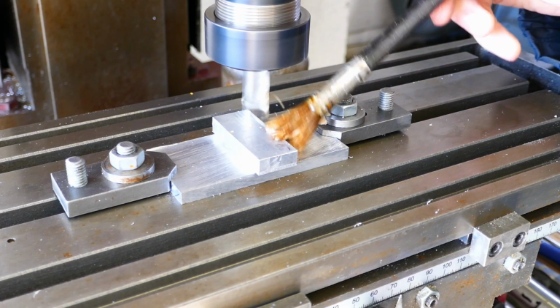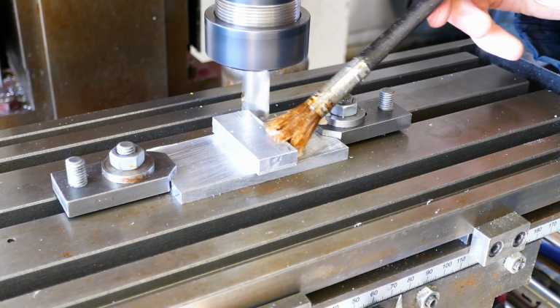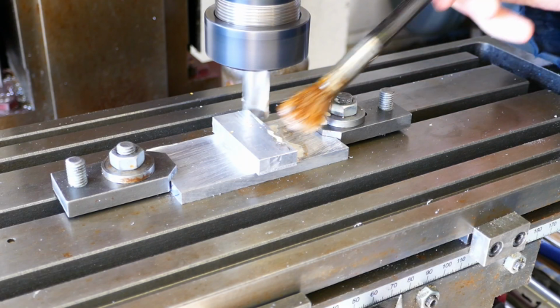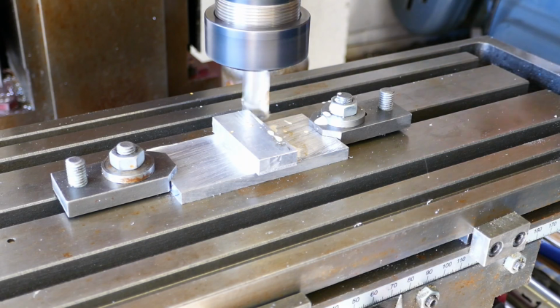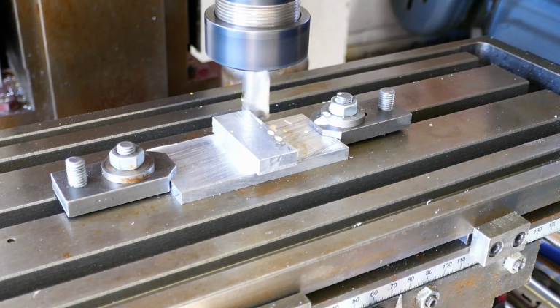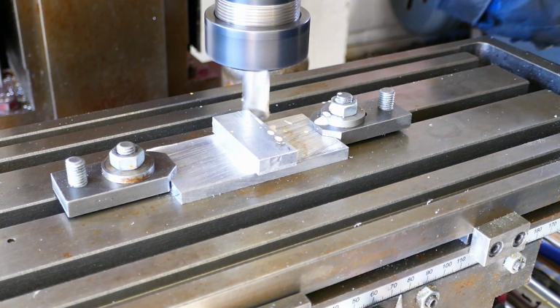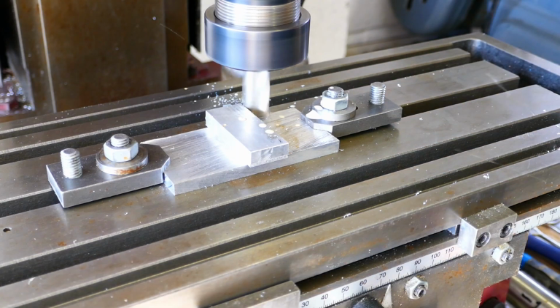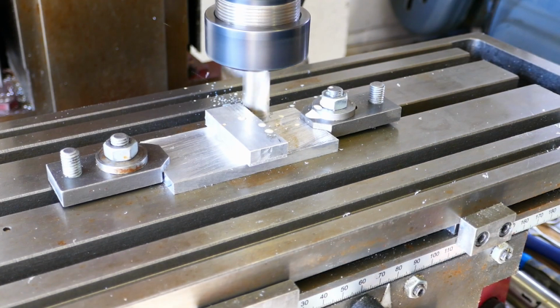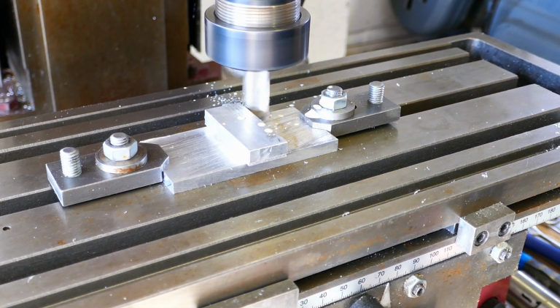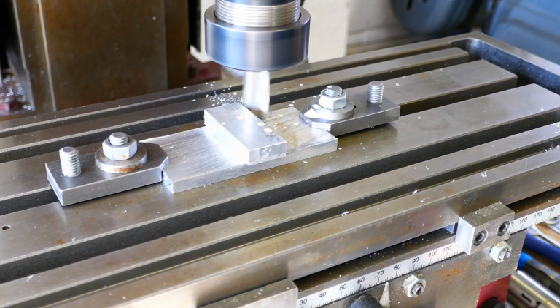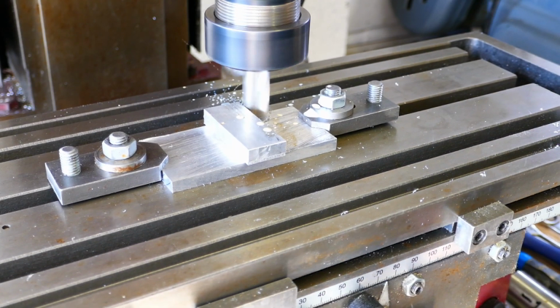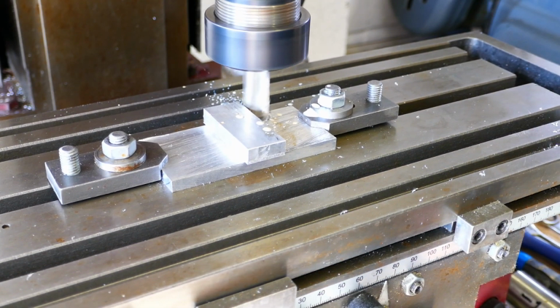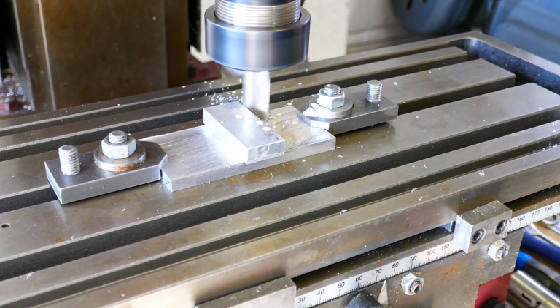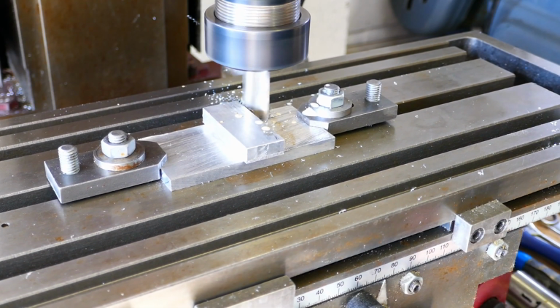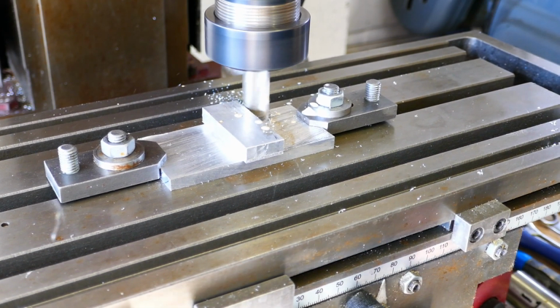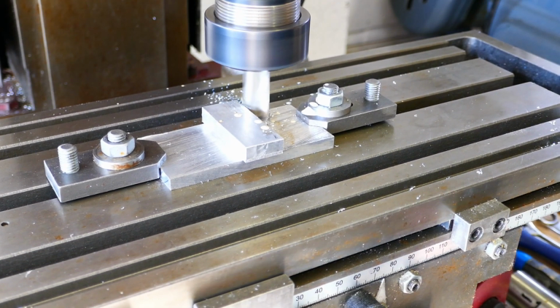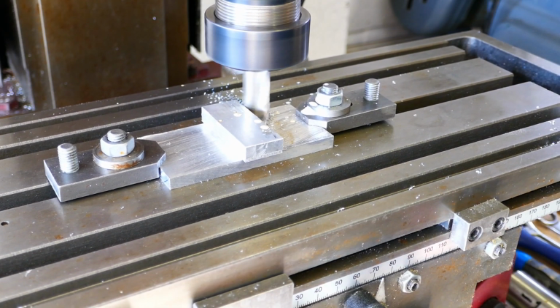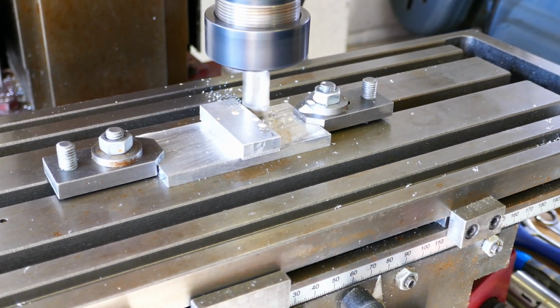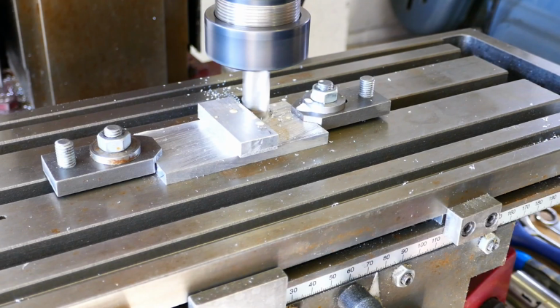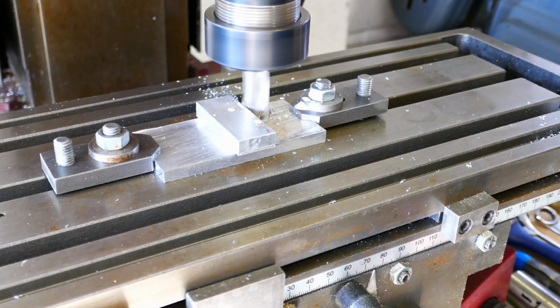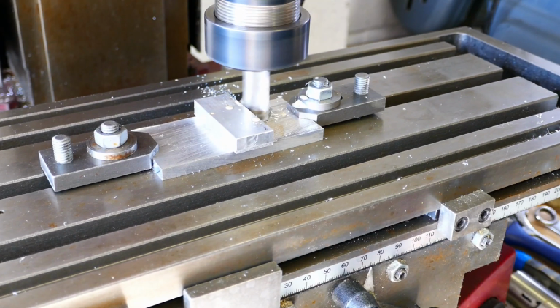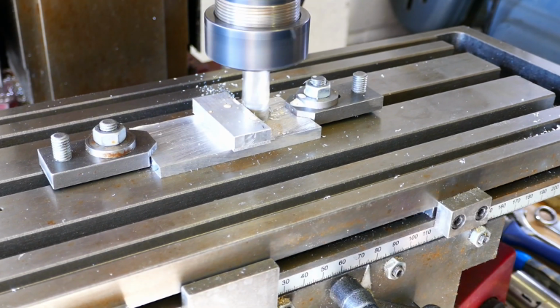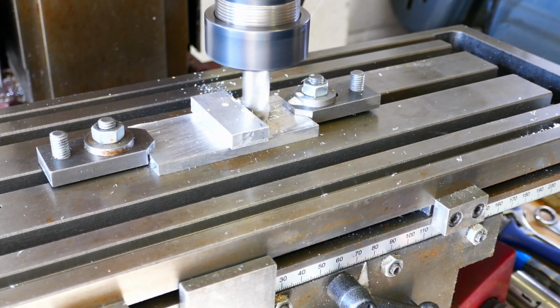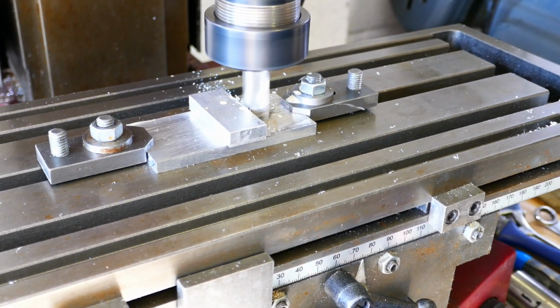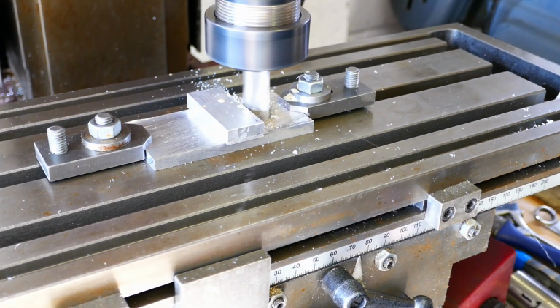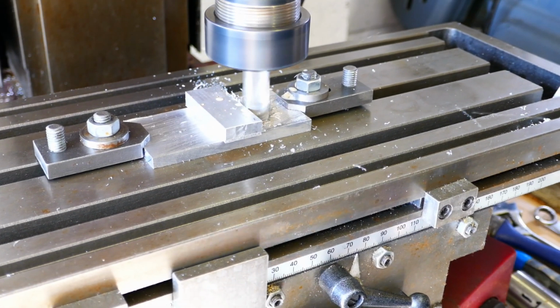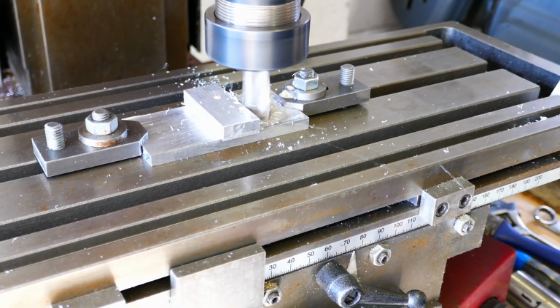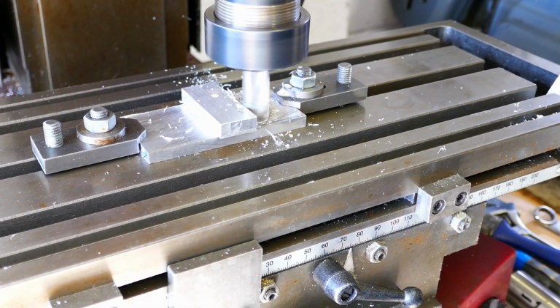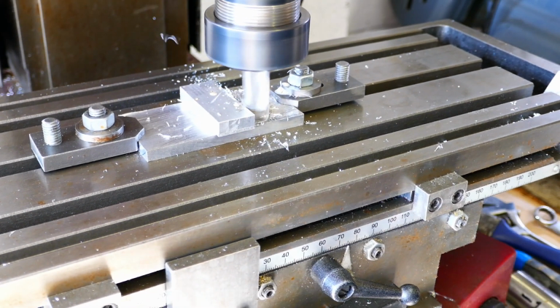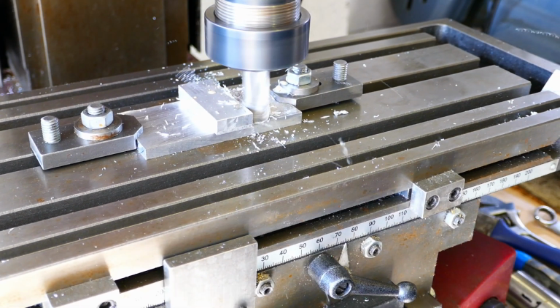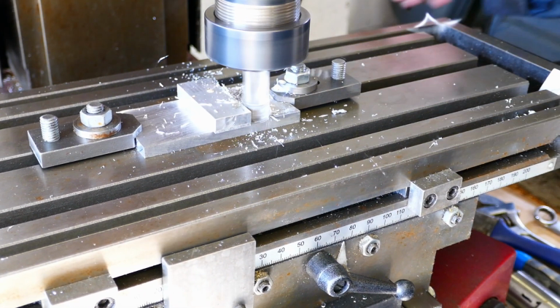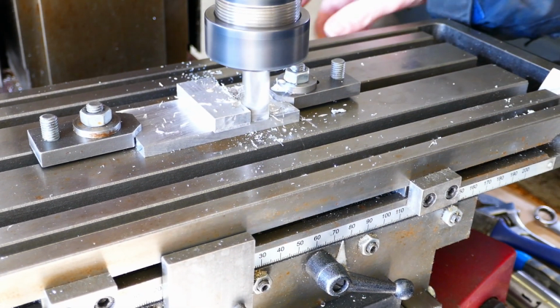The squaring operations are completed first, followed by the drilling, before the work piece is freed from the fixture by a hefty hammer blow.